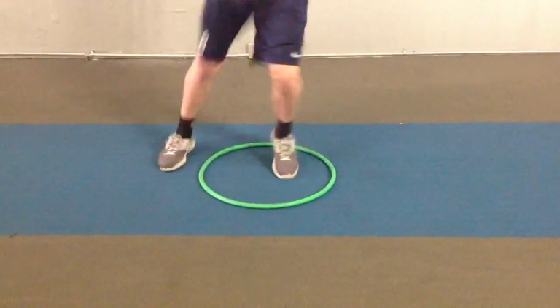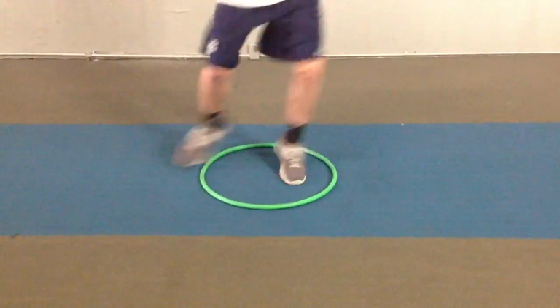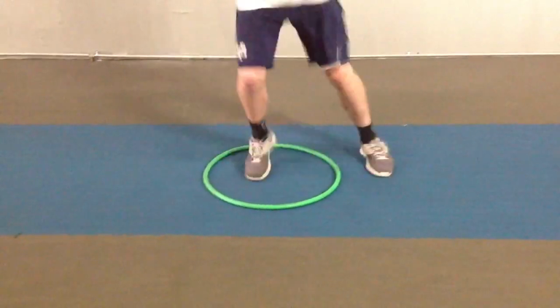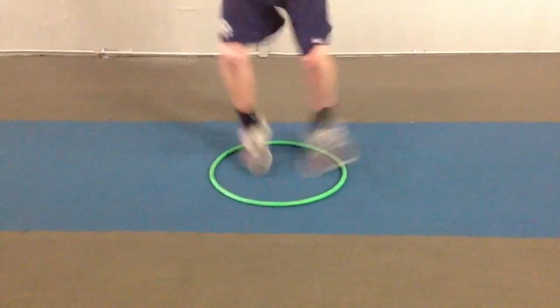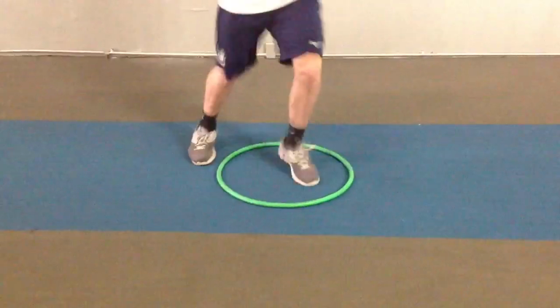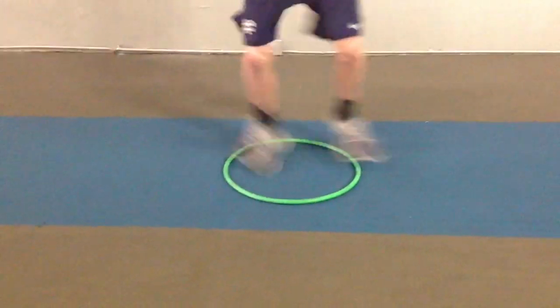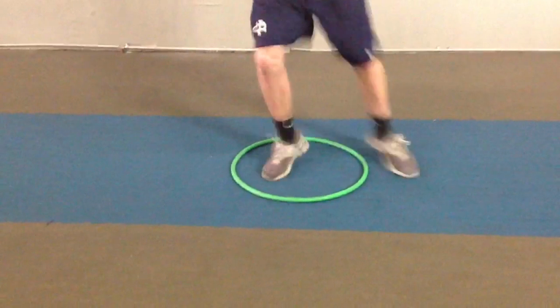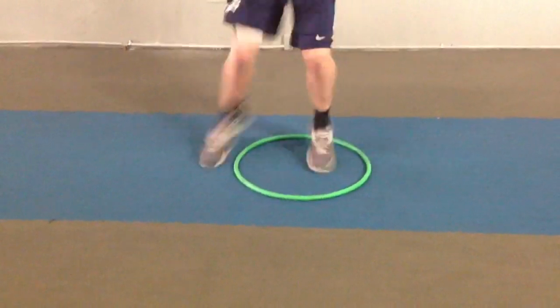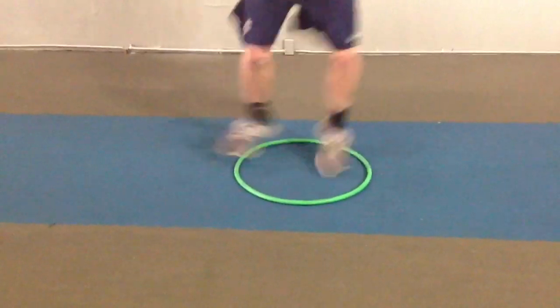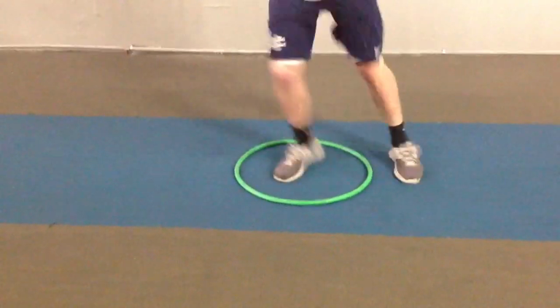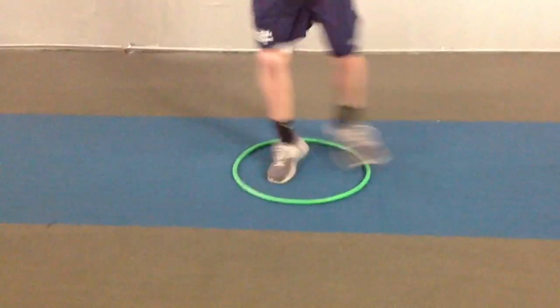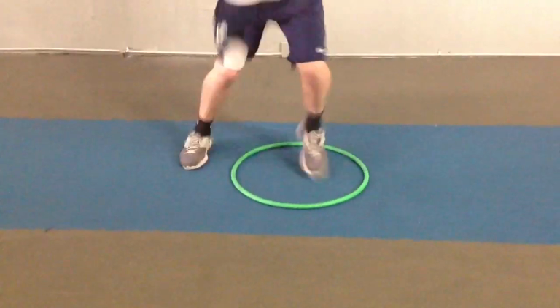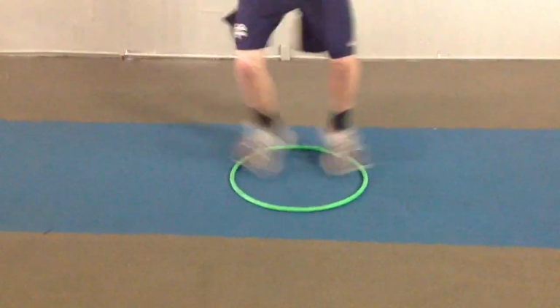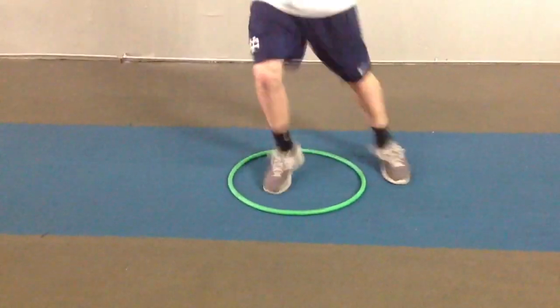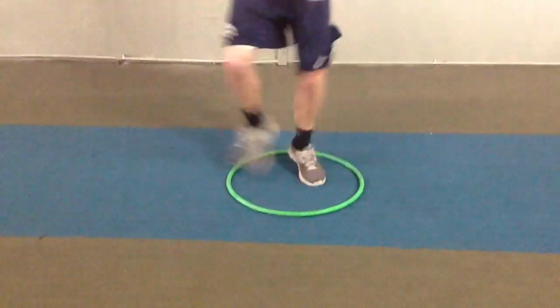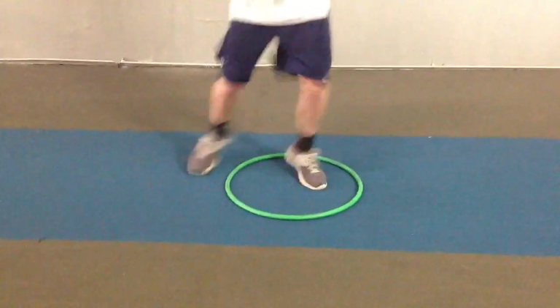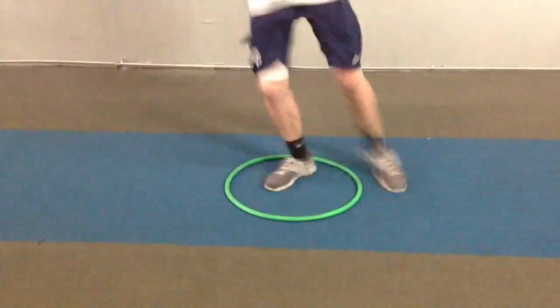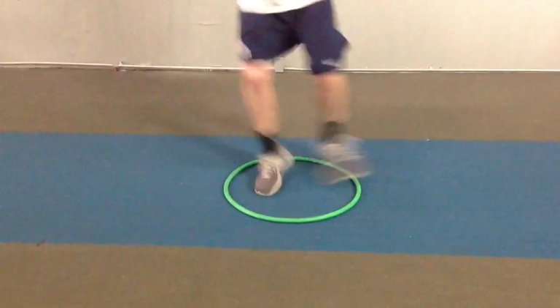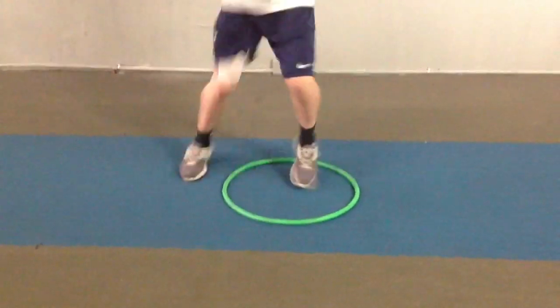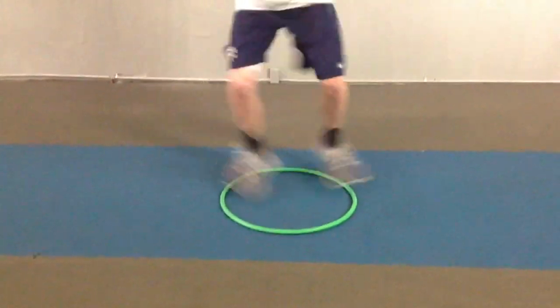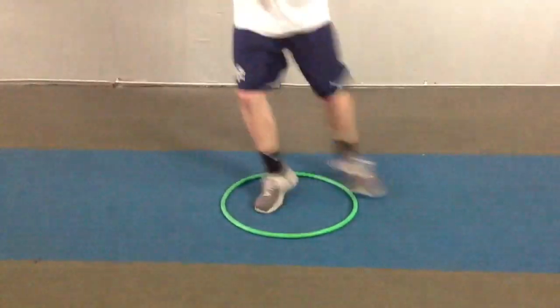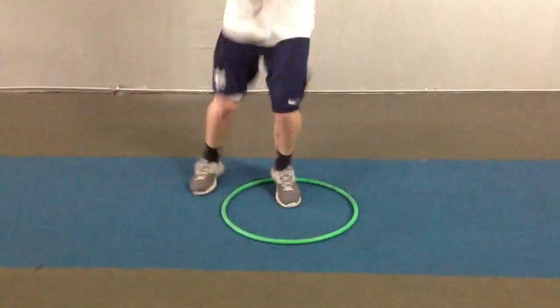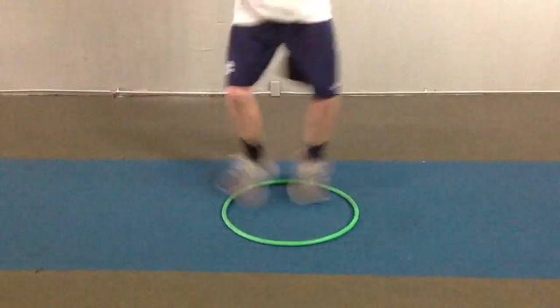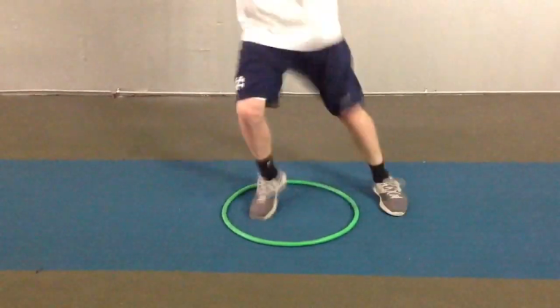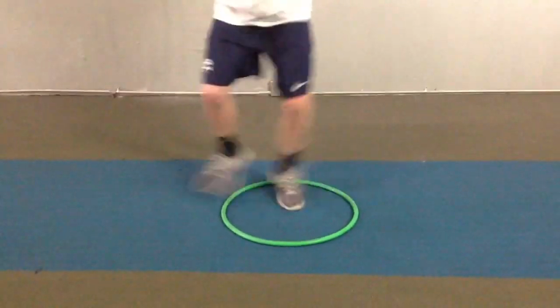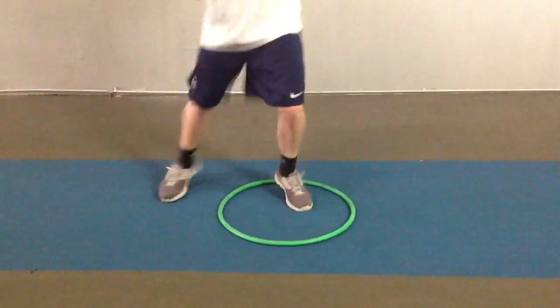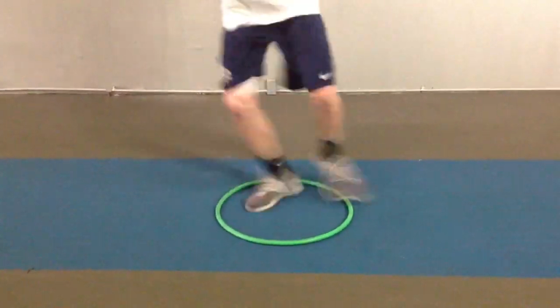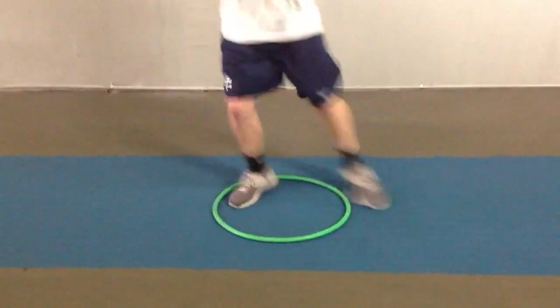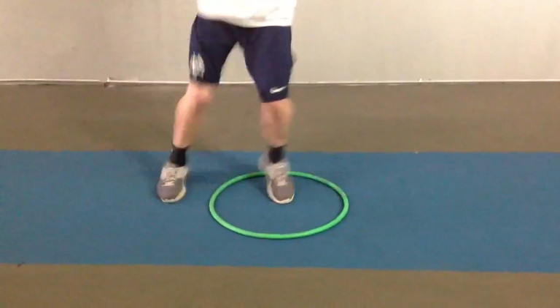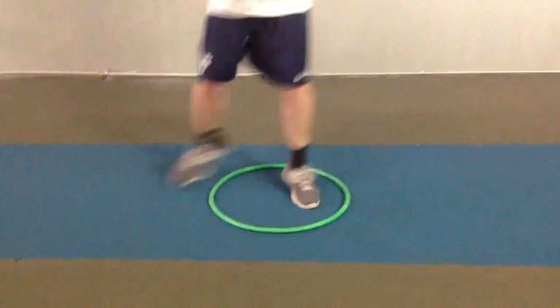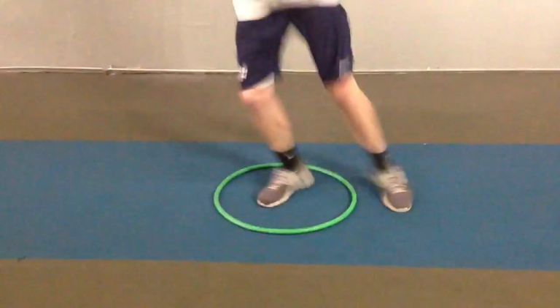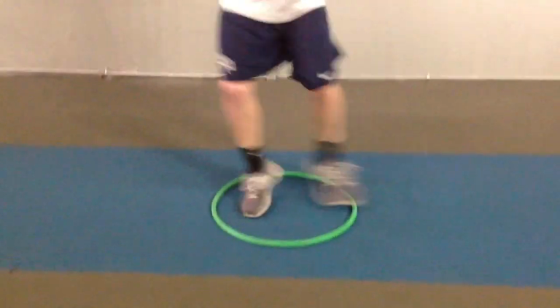The athlete completes the 1-2 plant drill, accumulating 15 repetitions before being told to rest.